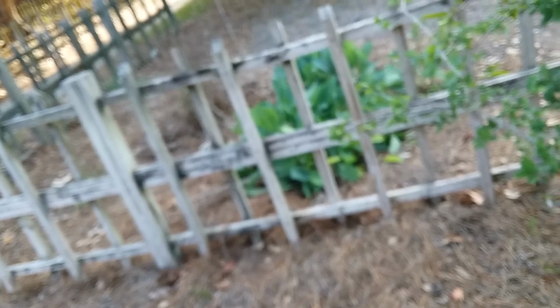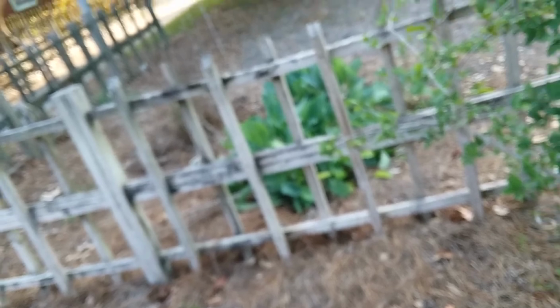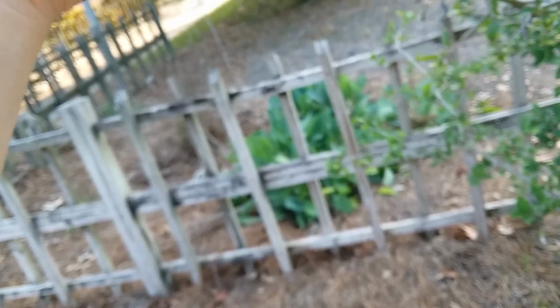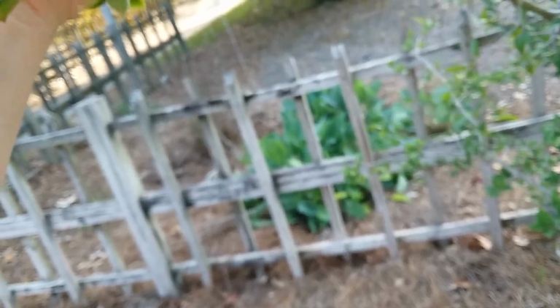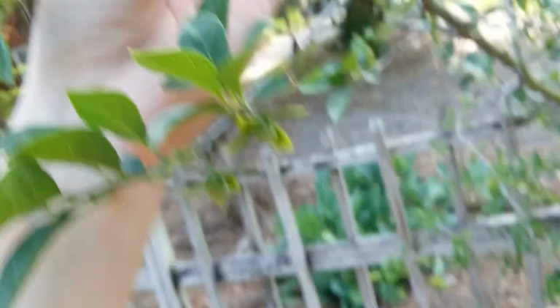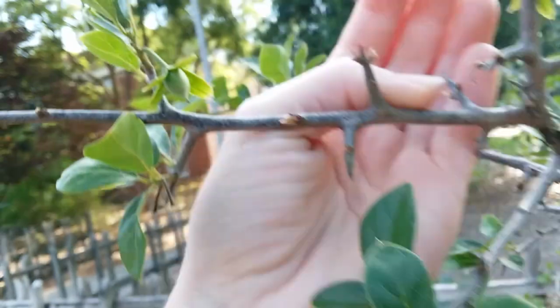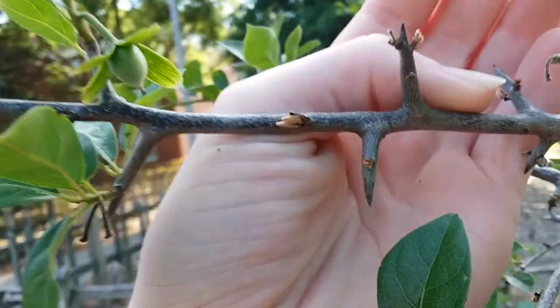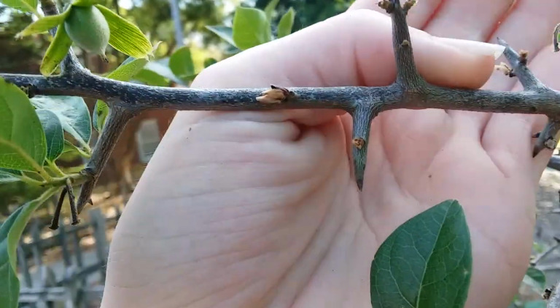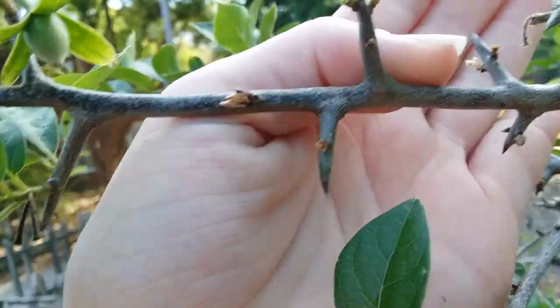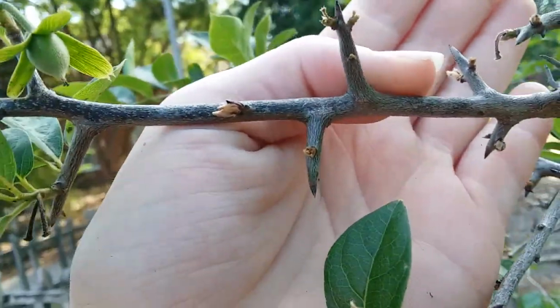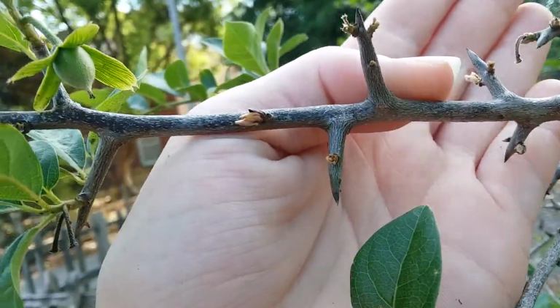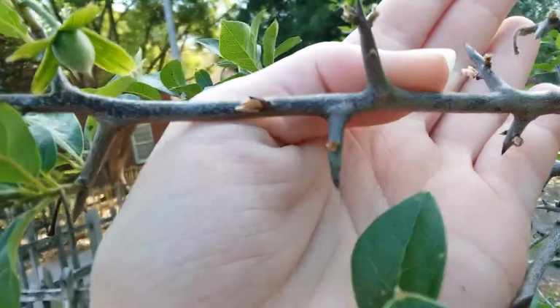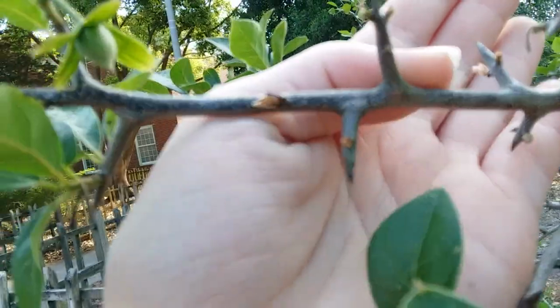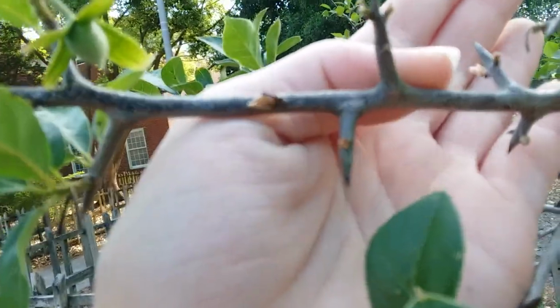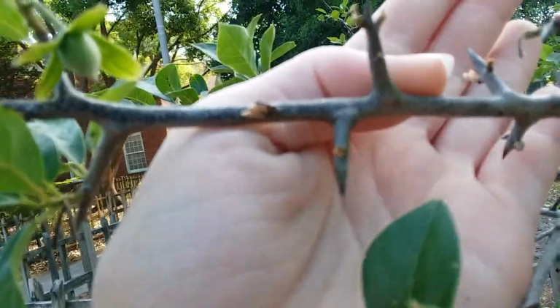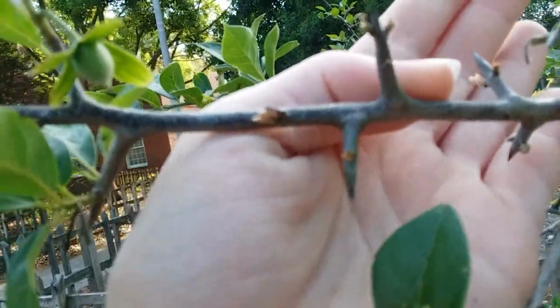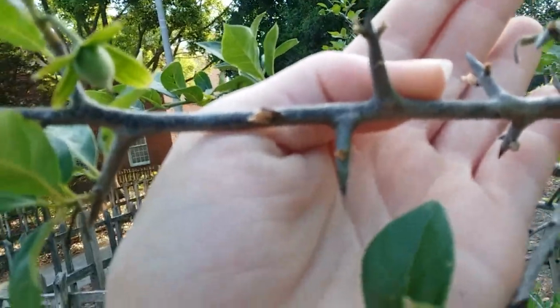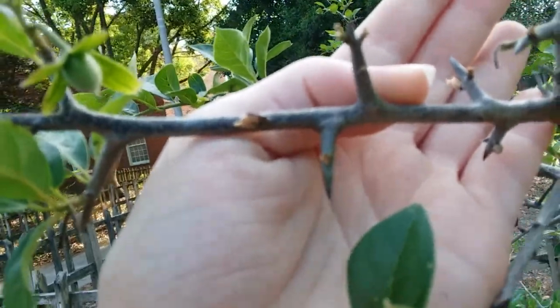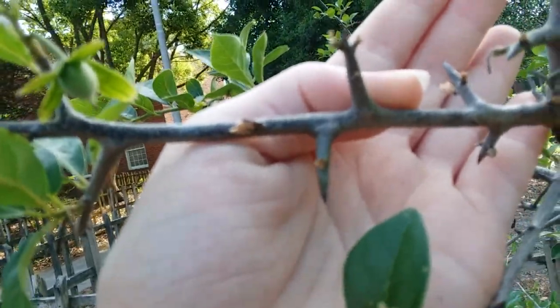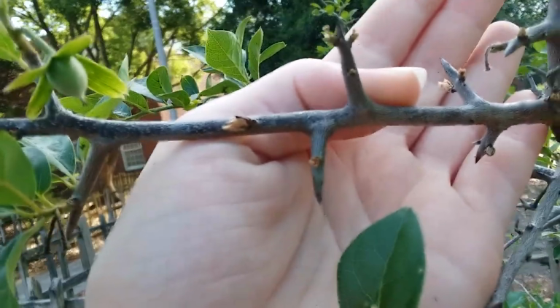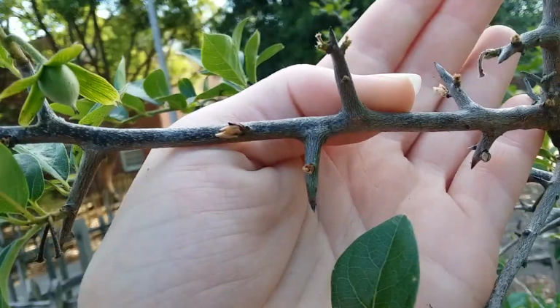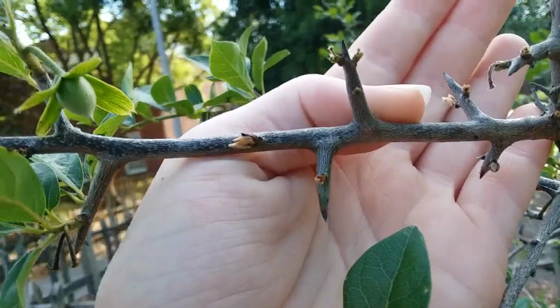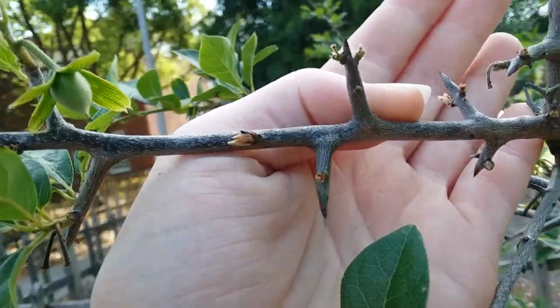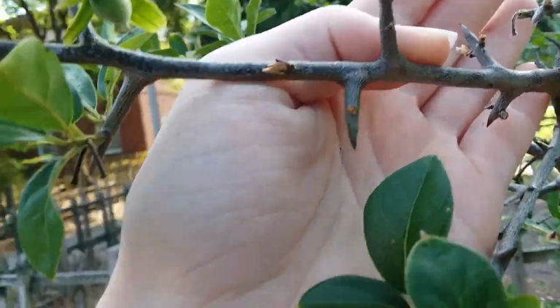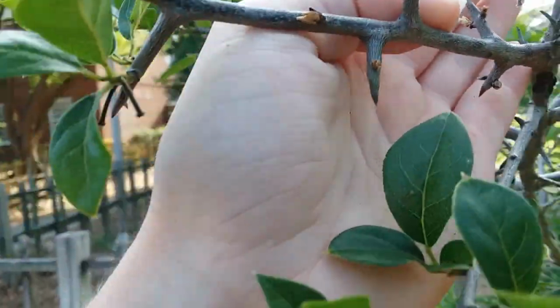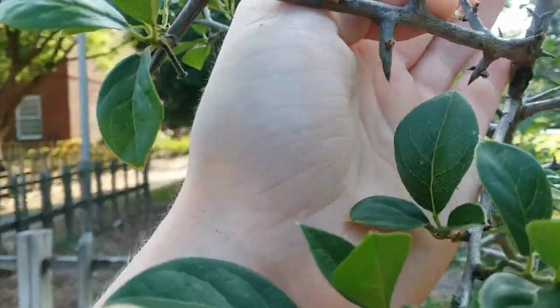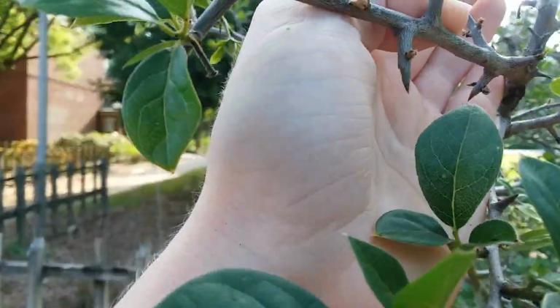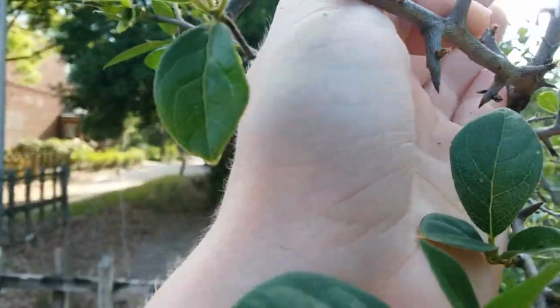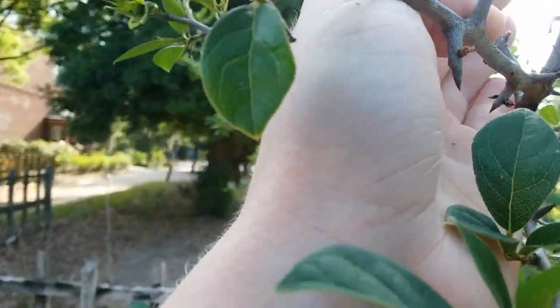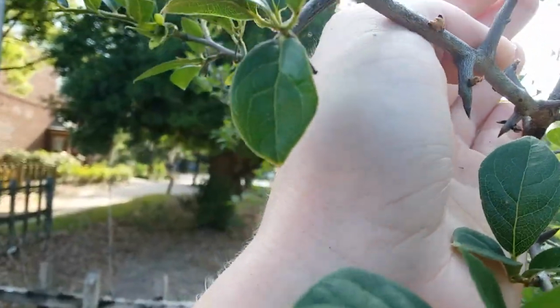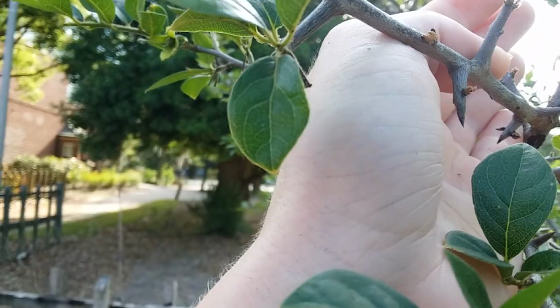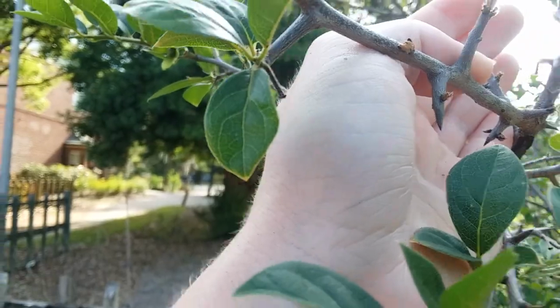Interesting — this tree seems to have thorns. So that's cool.